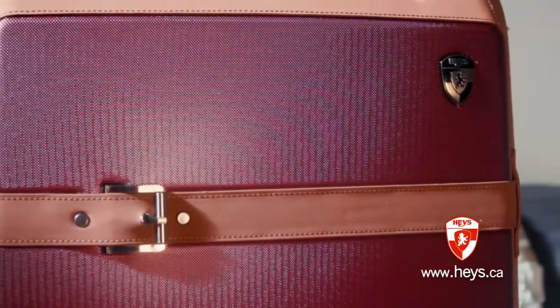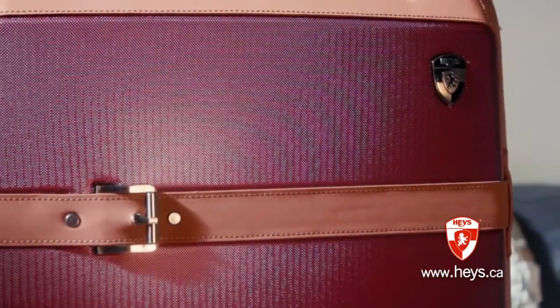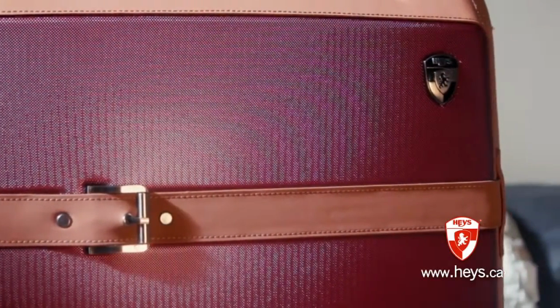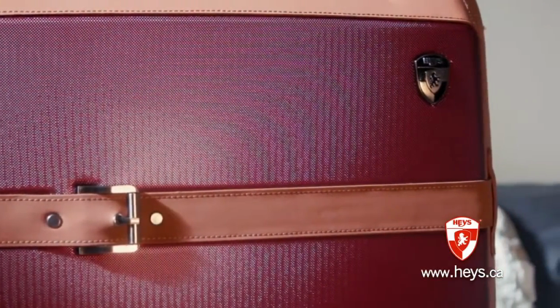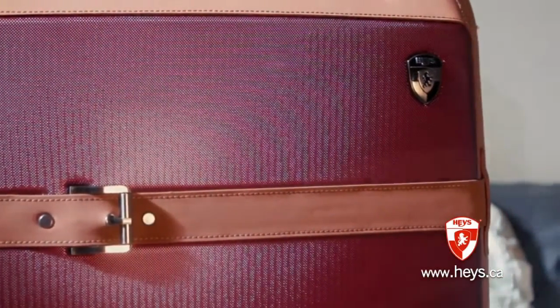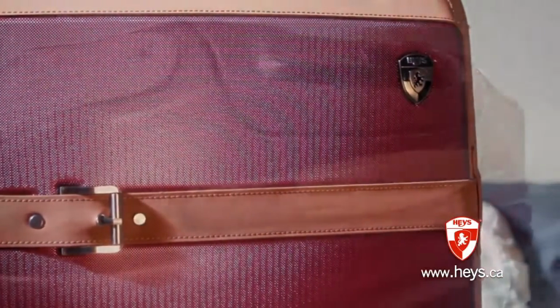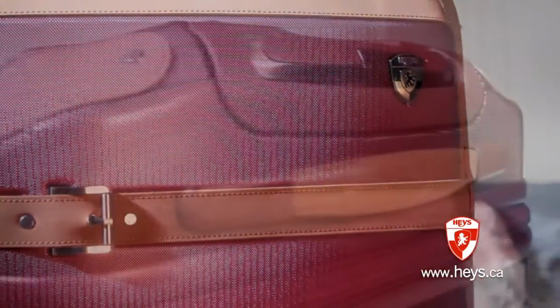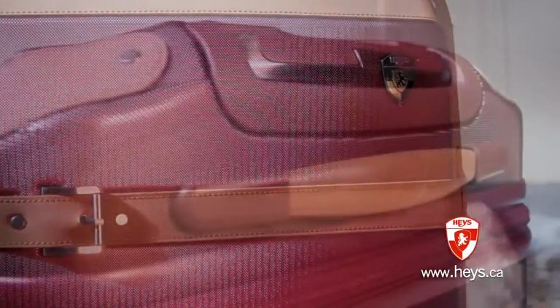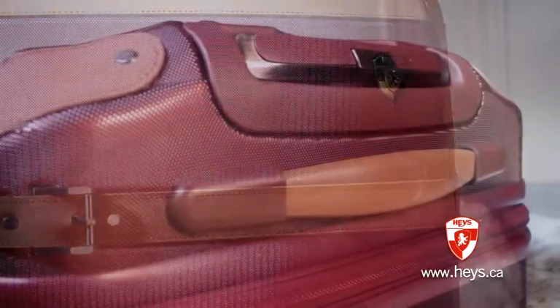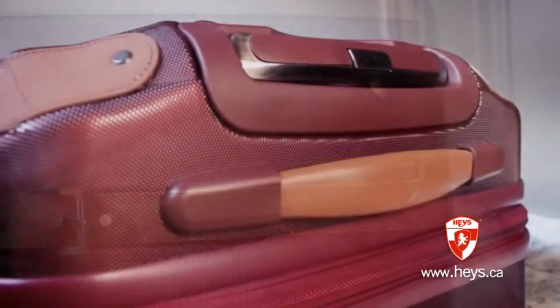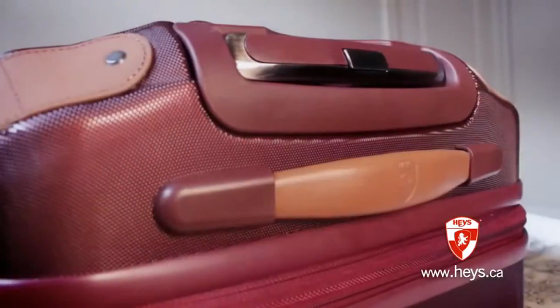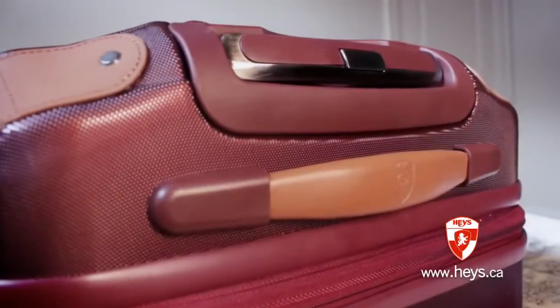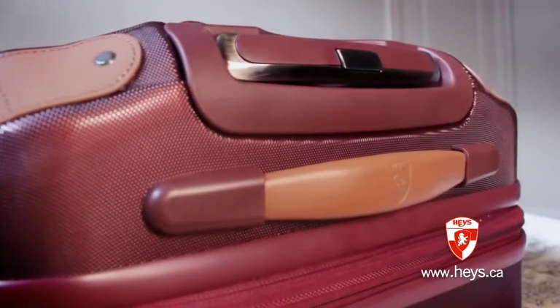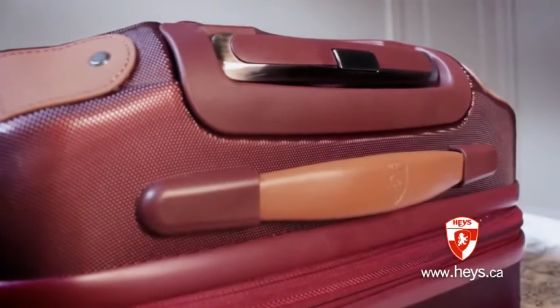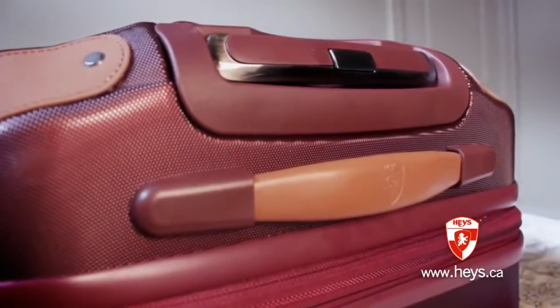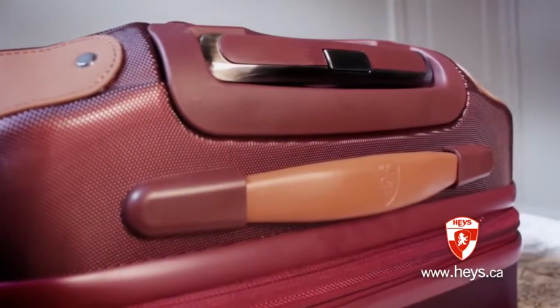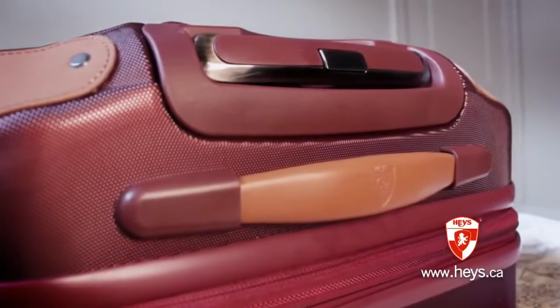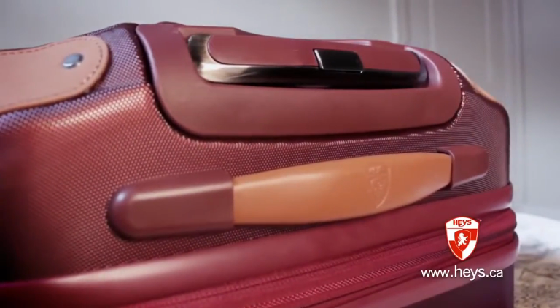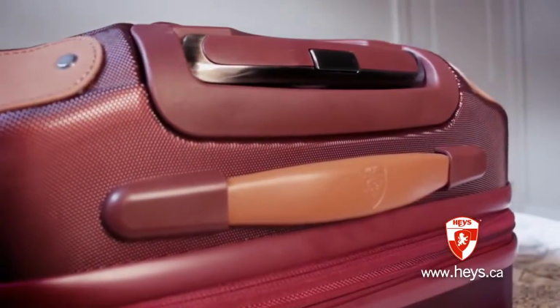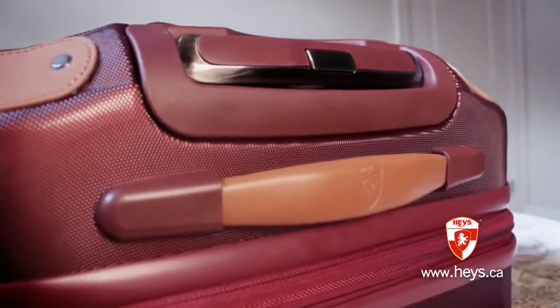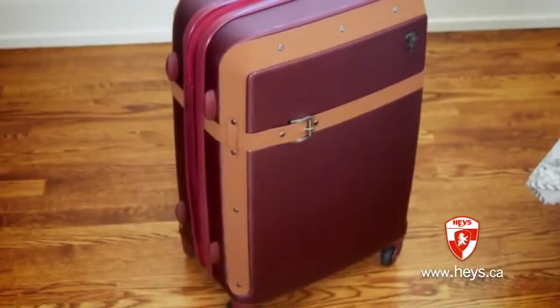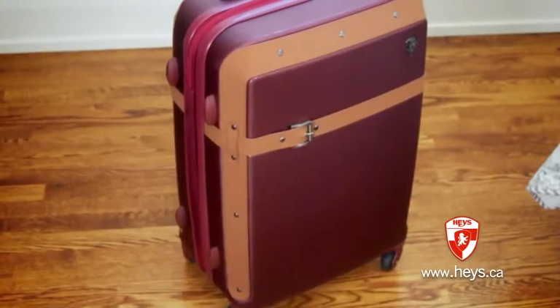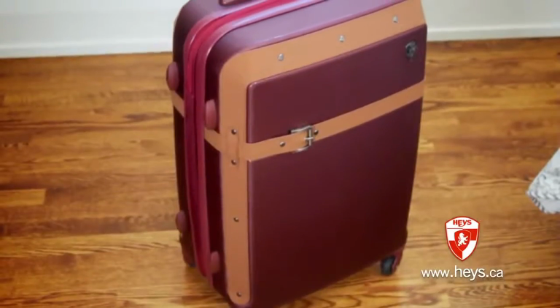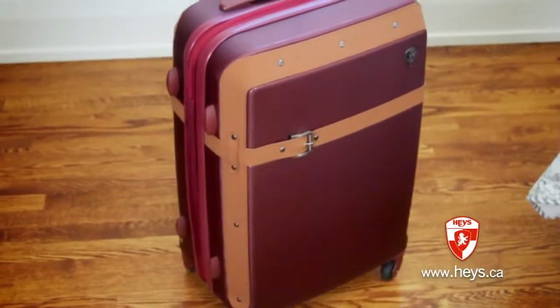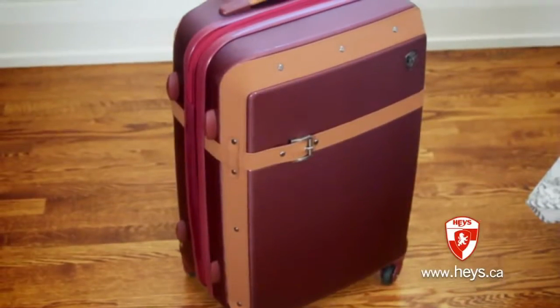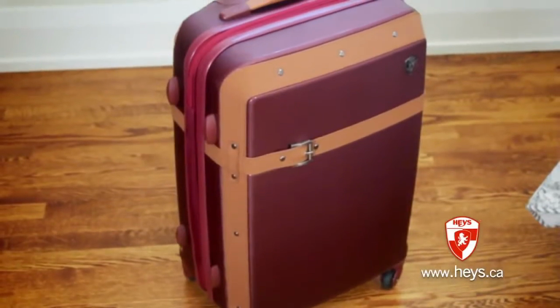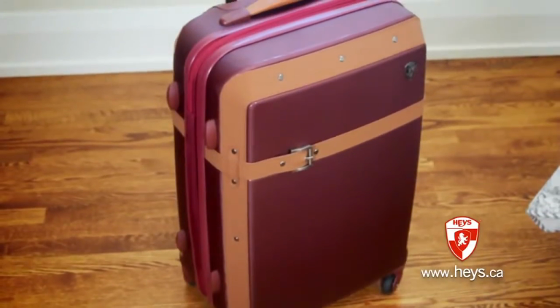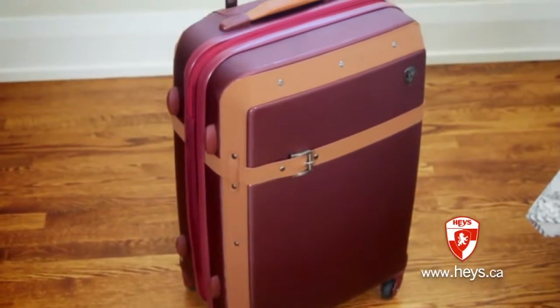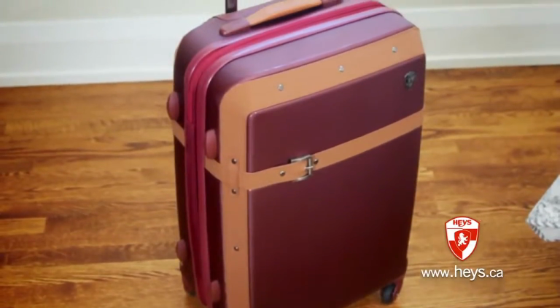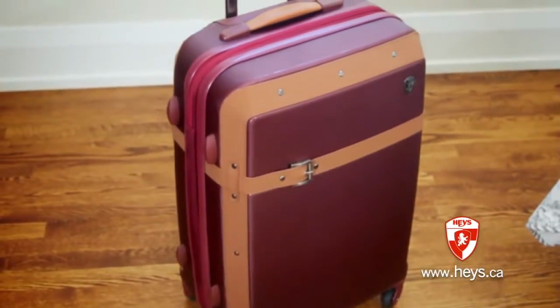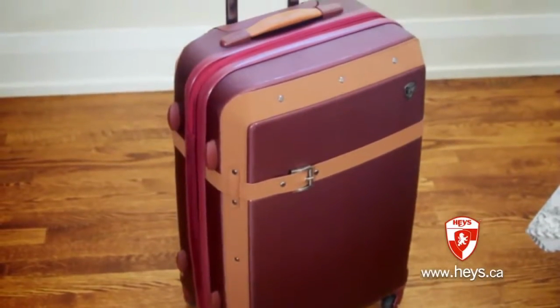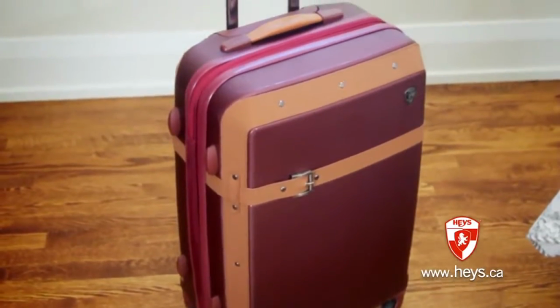Wrapped in cognac-colored trims, burnished metal accents, and leather-wrapped handles, this luggage has a nostalgic vintage feel.